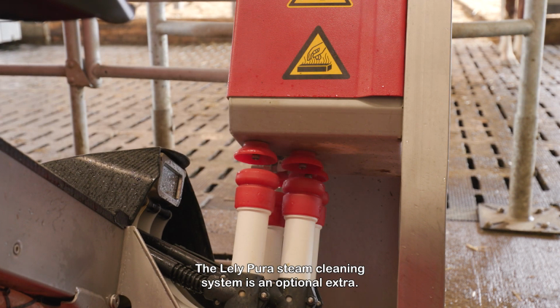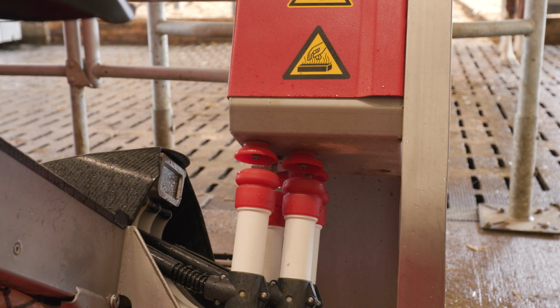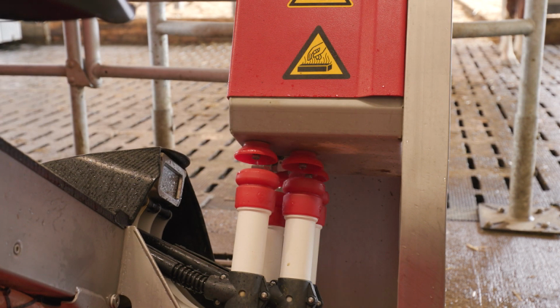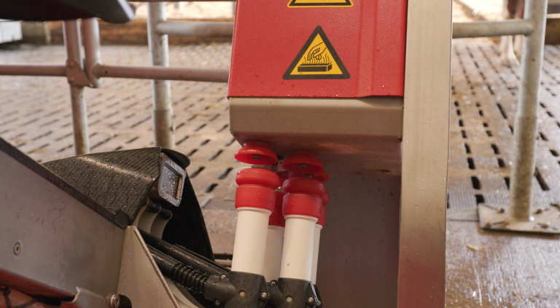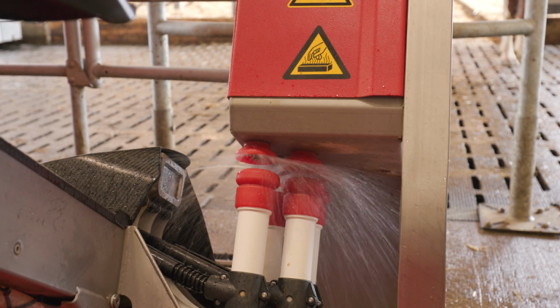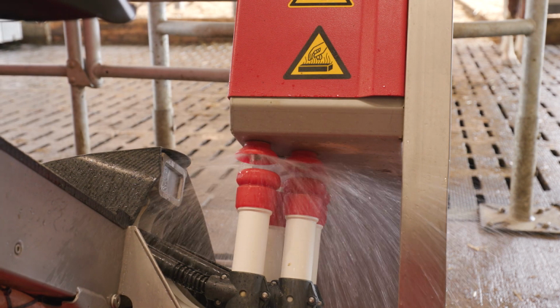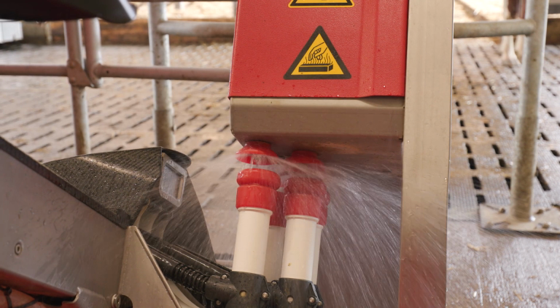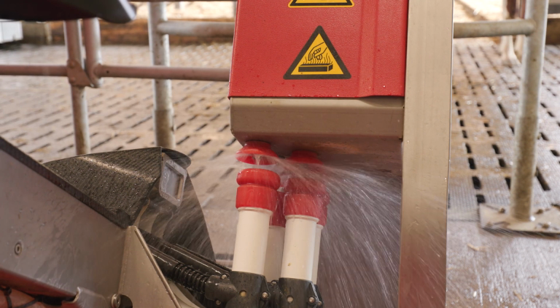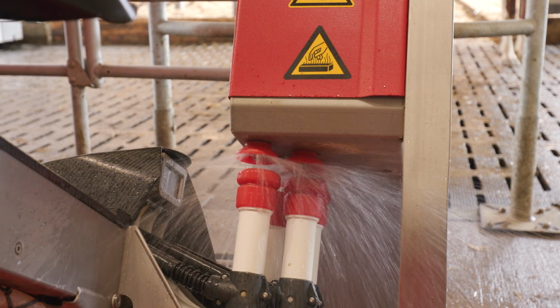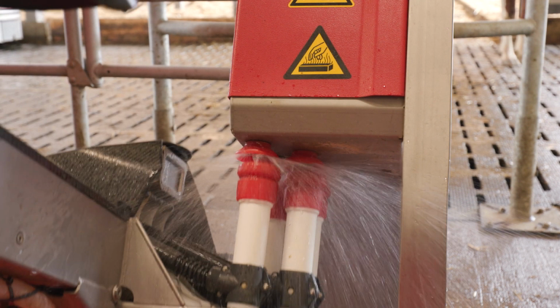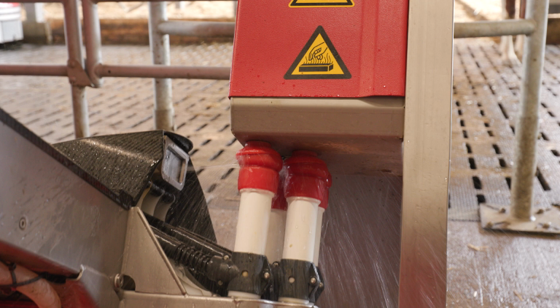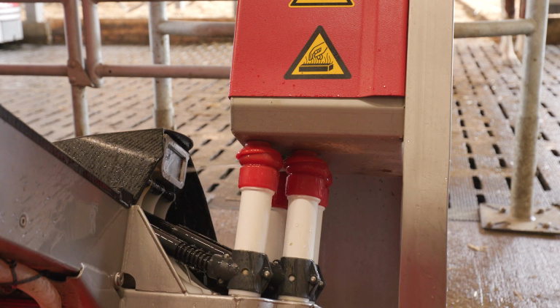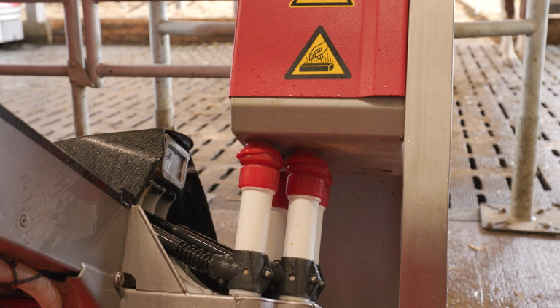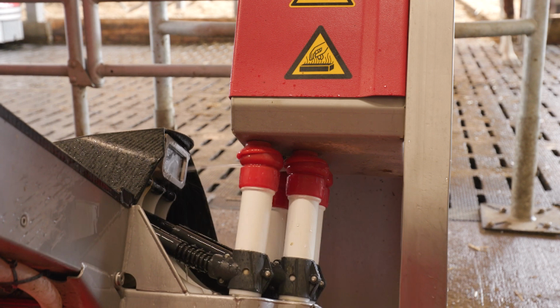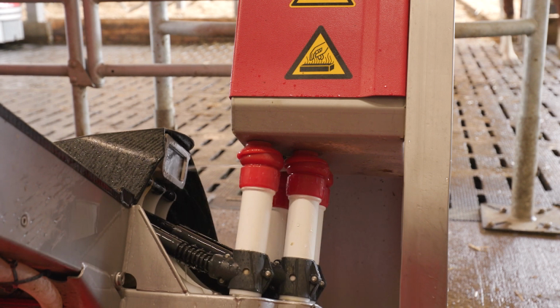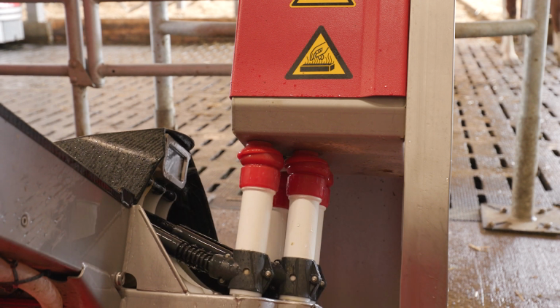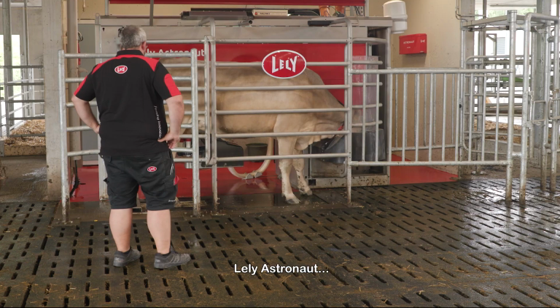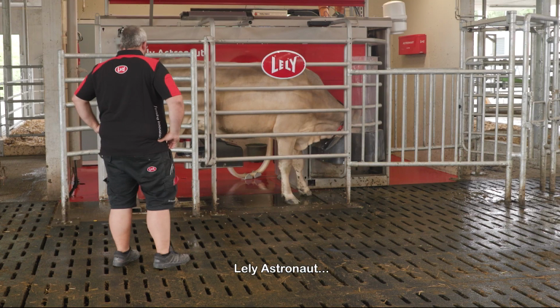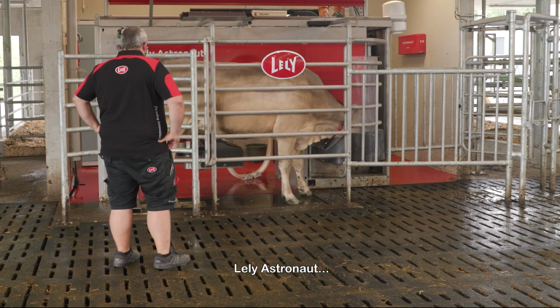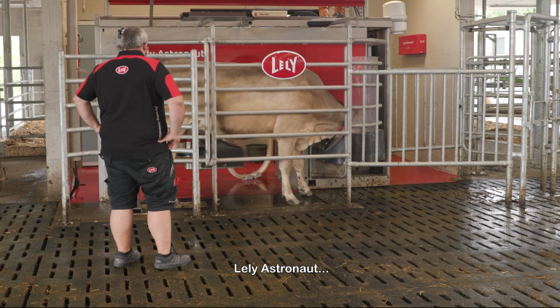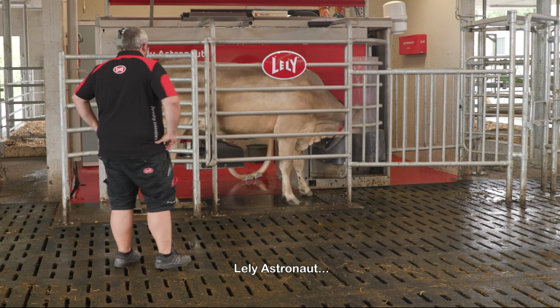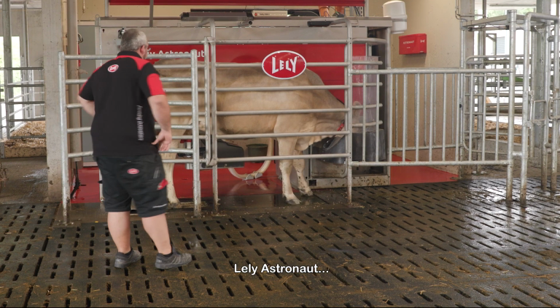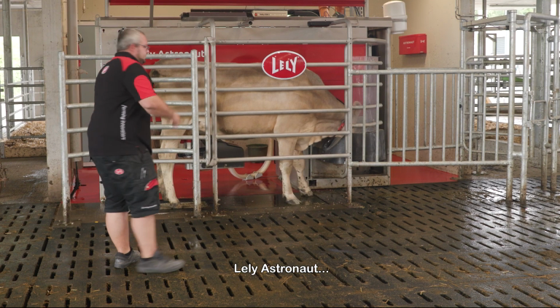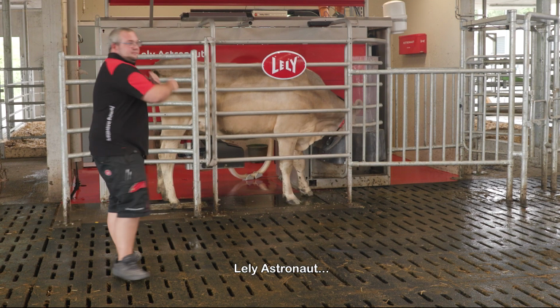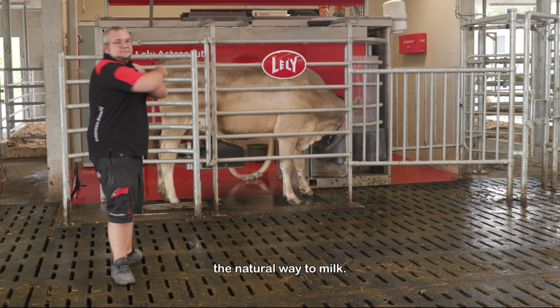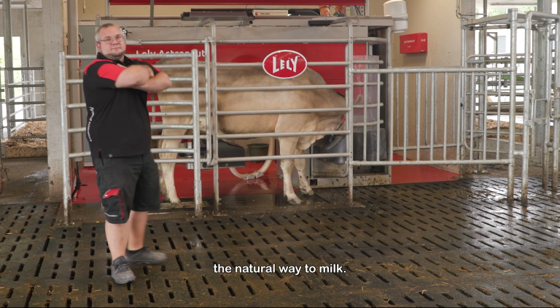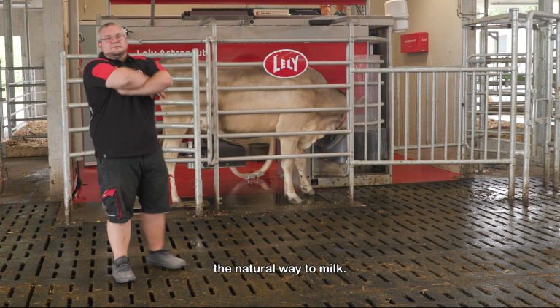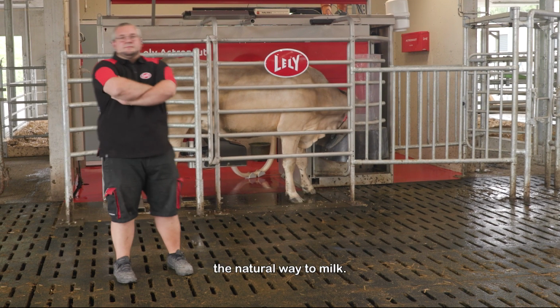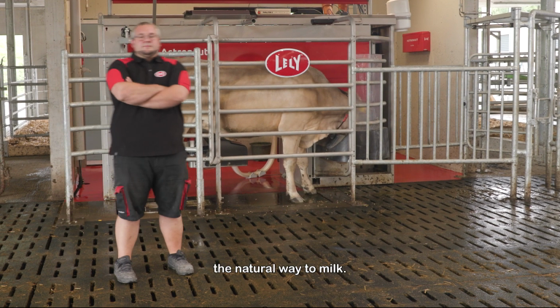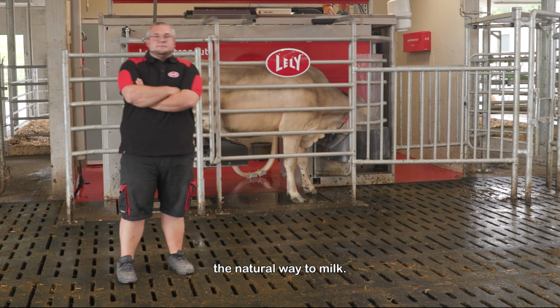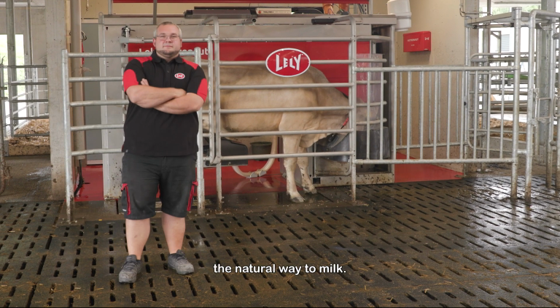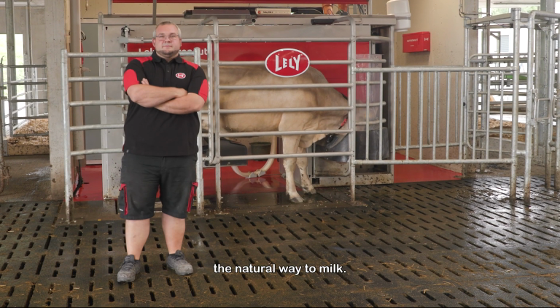Lely Astronaut — the natural way to milk.